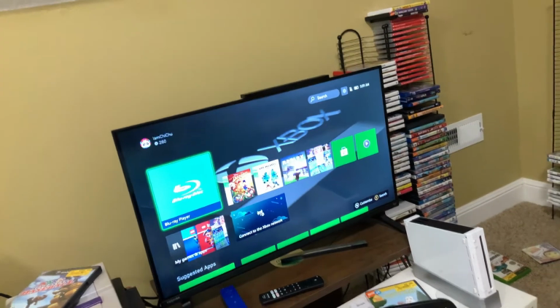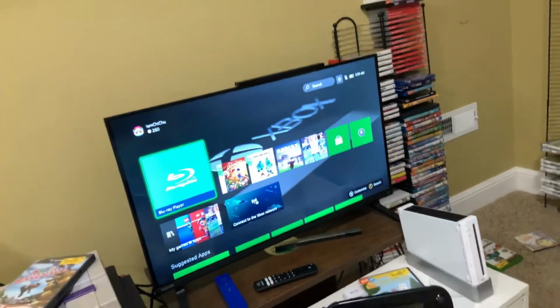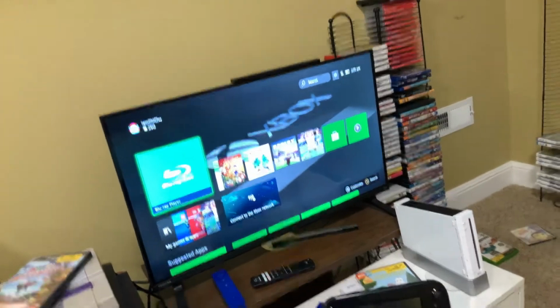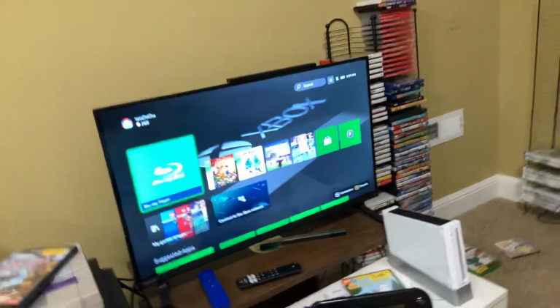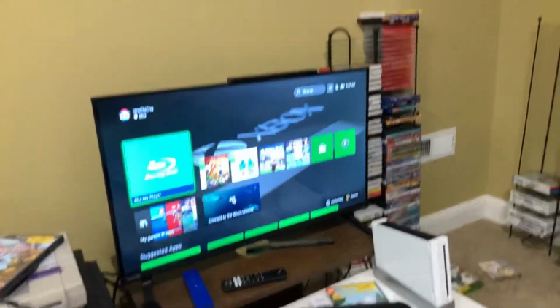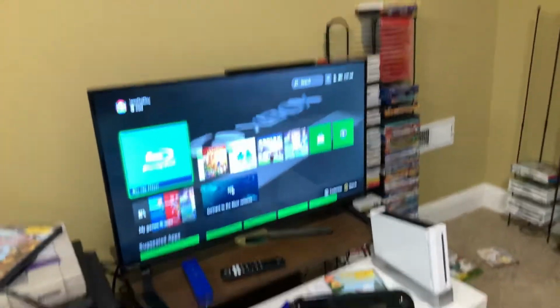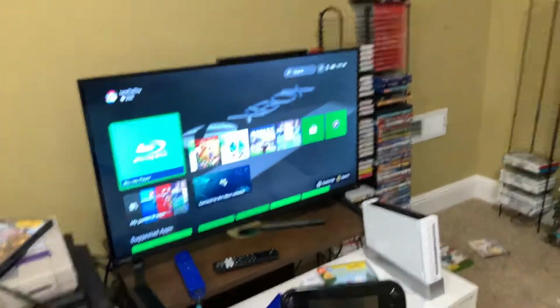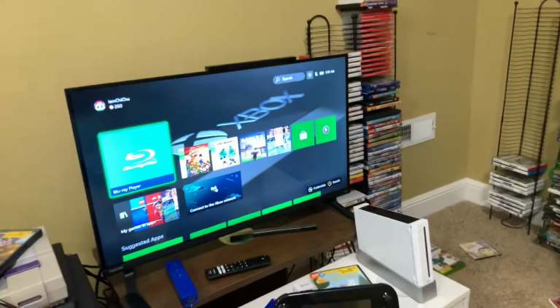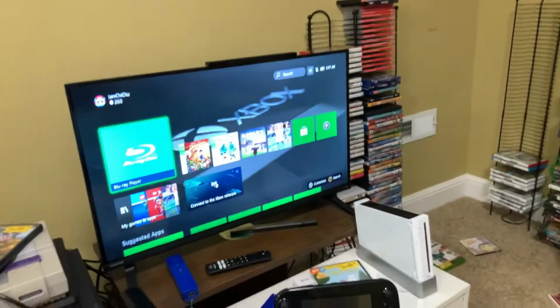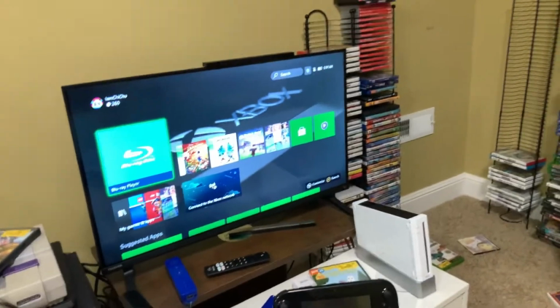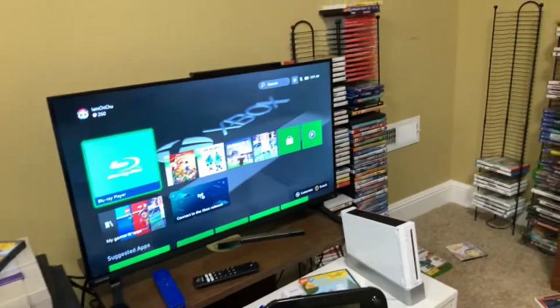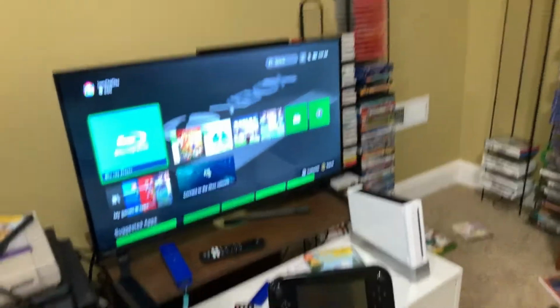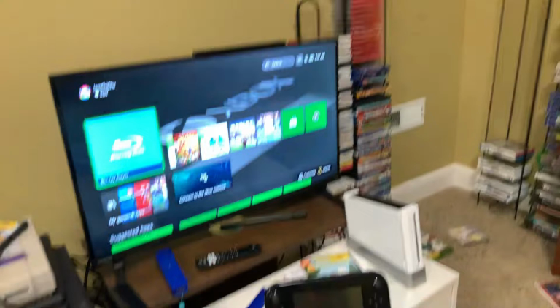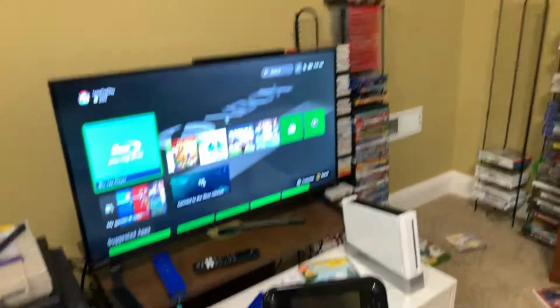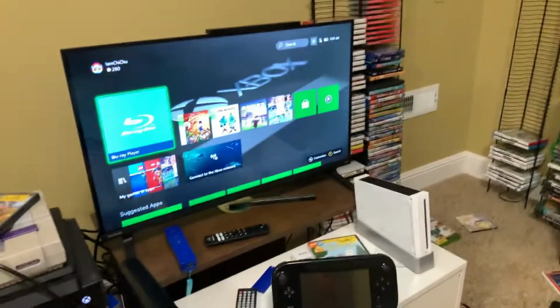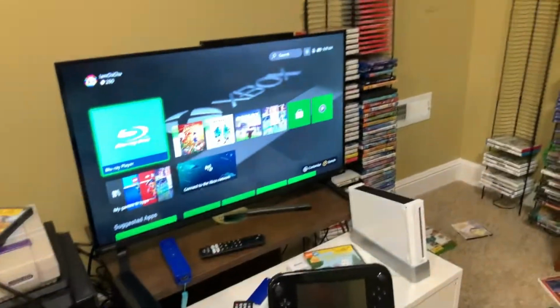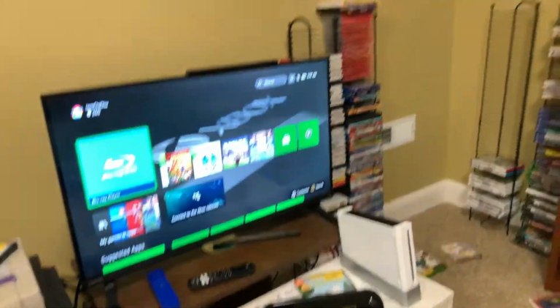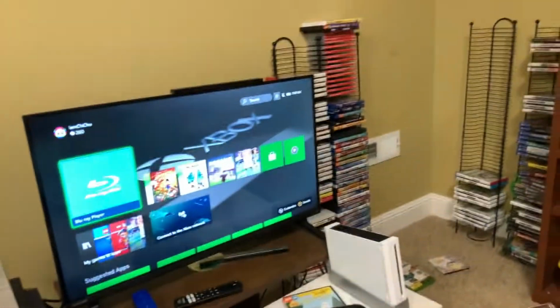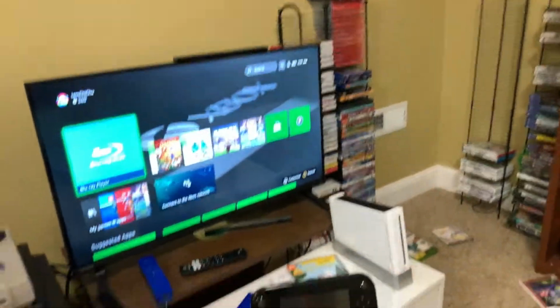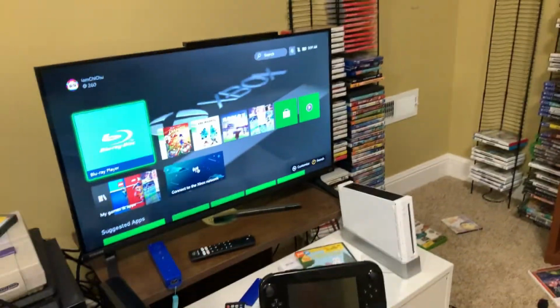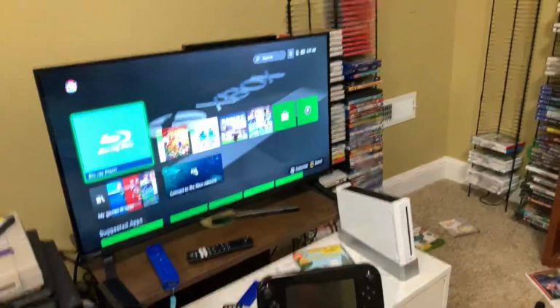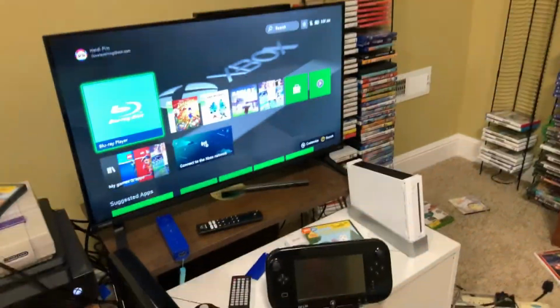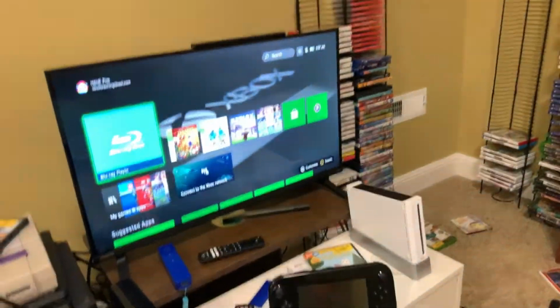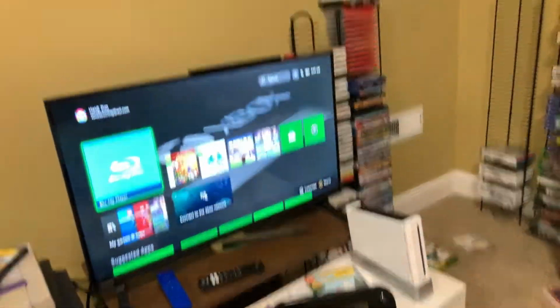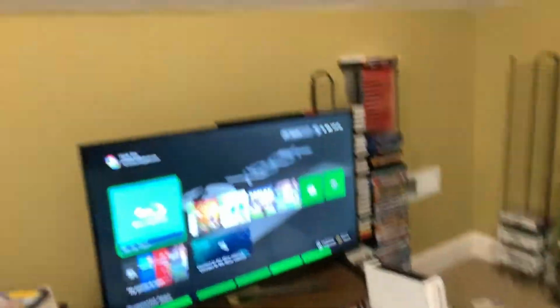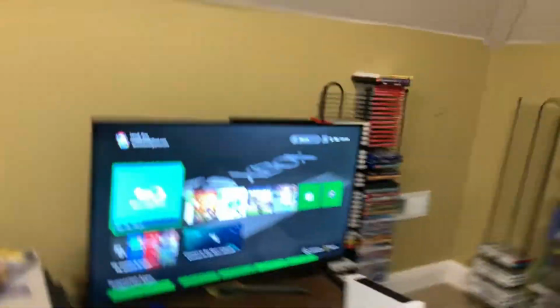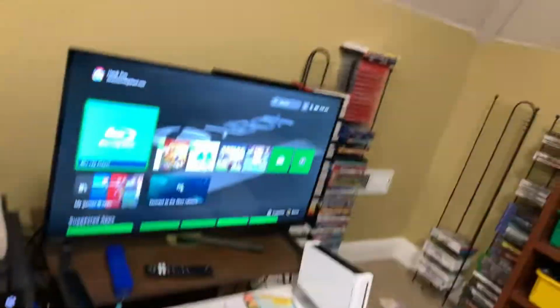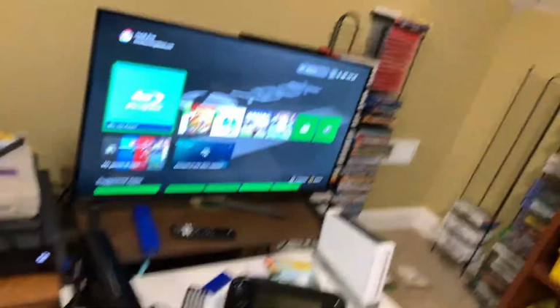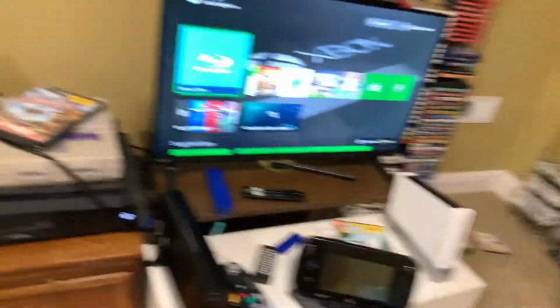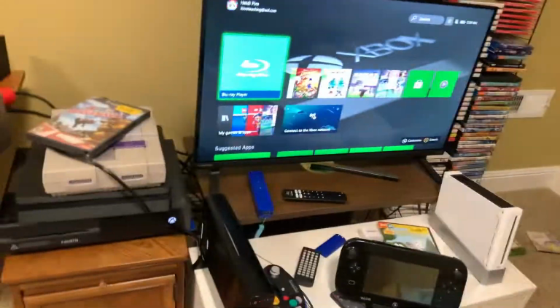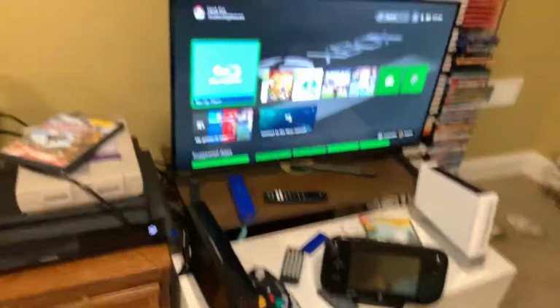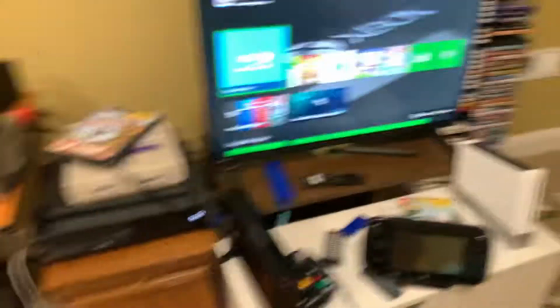I can hear the disc spinning. It looks like it's not doing anything — it hasn't even ejected it yet.